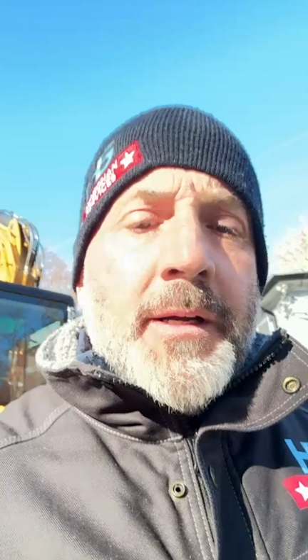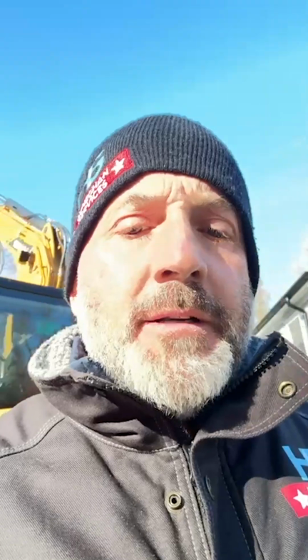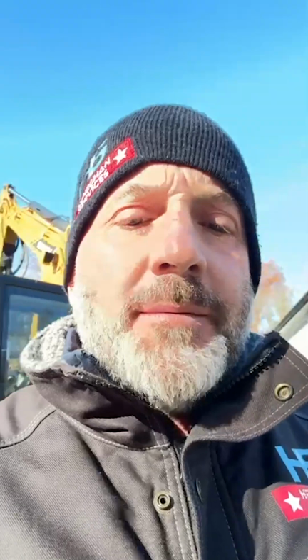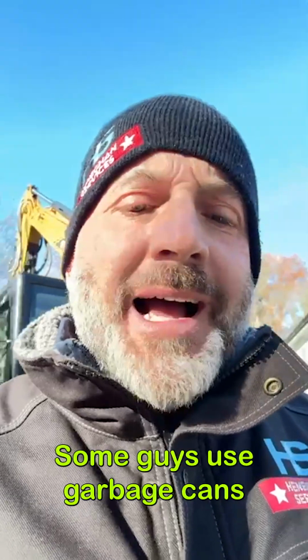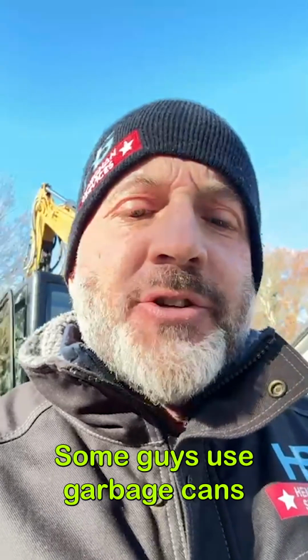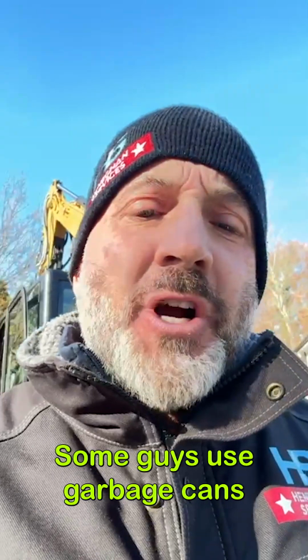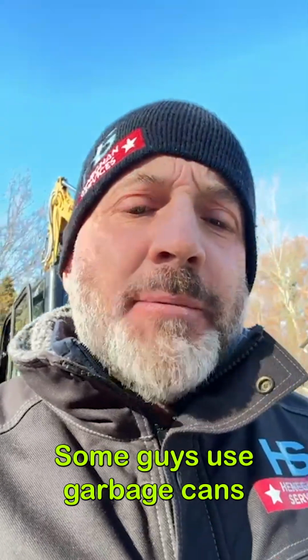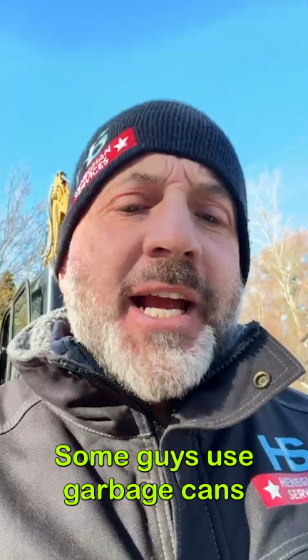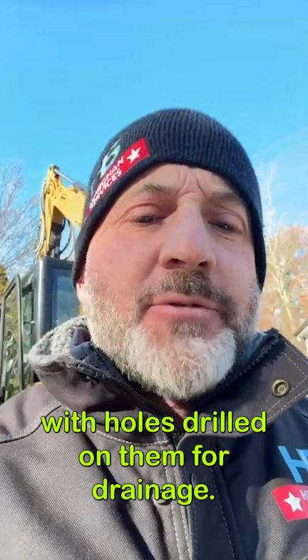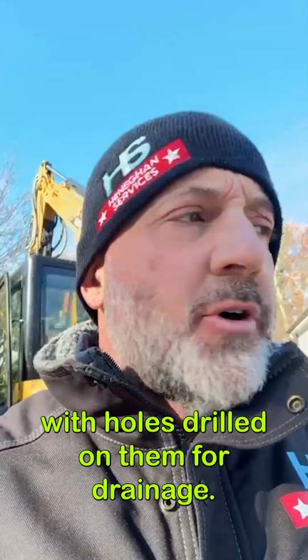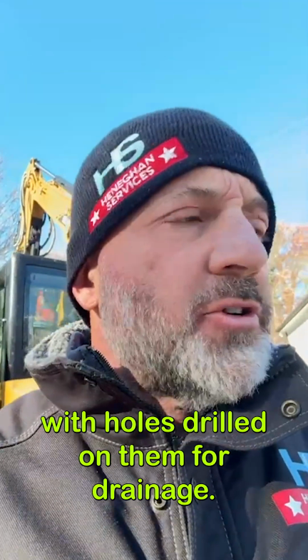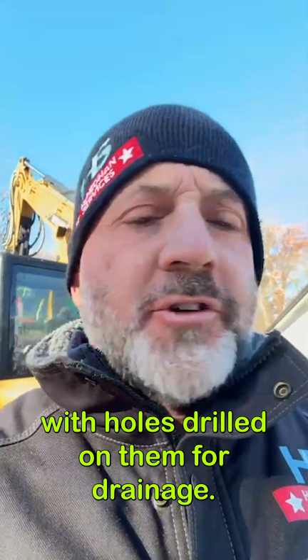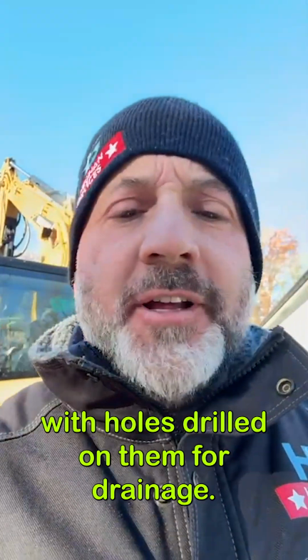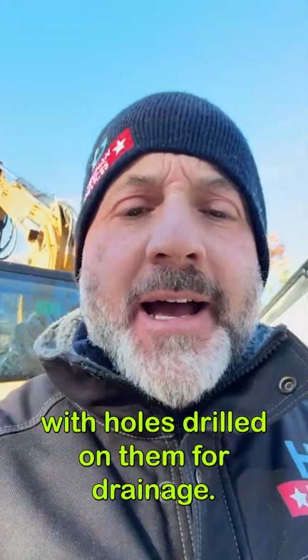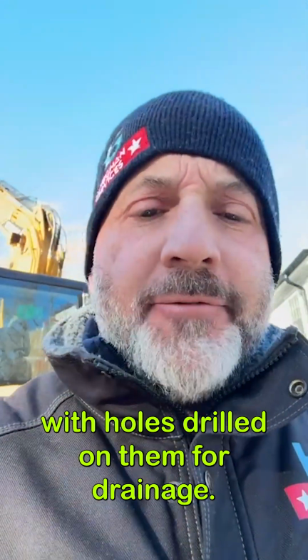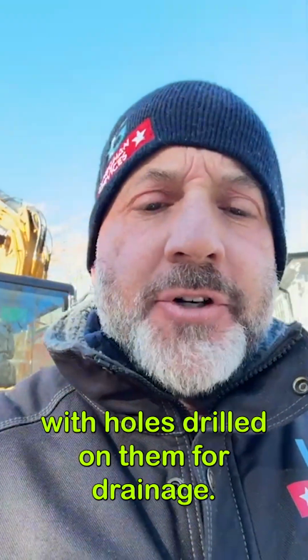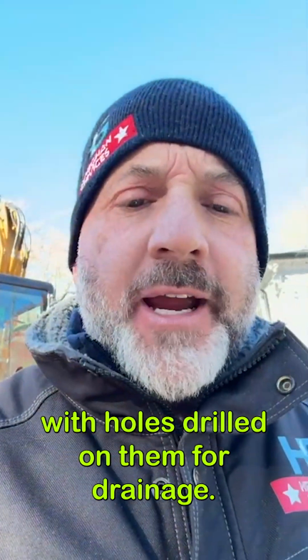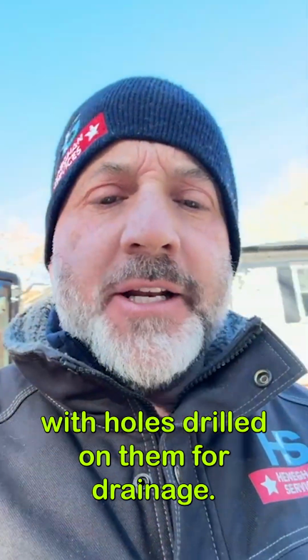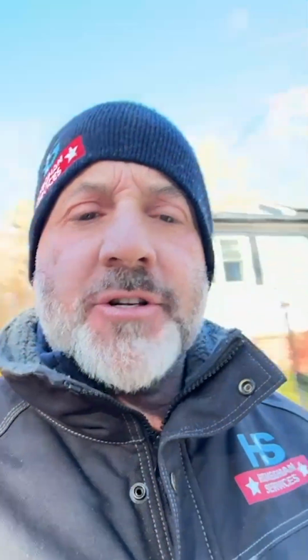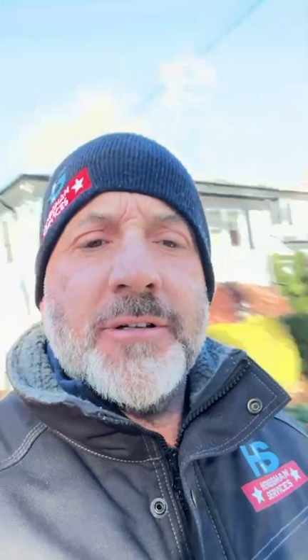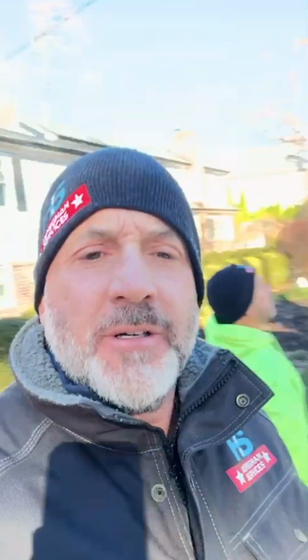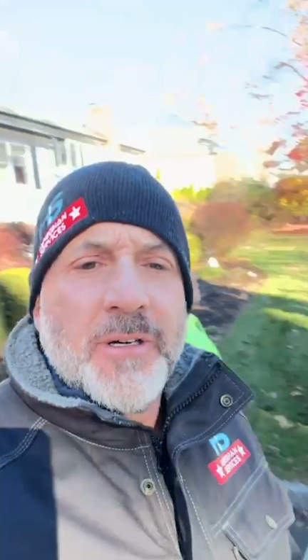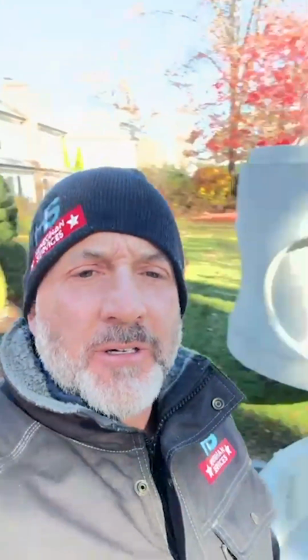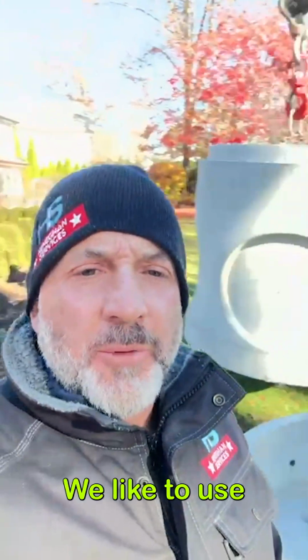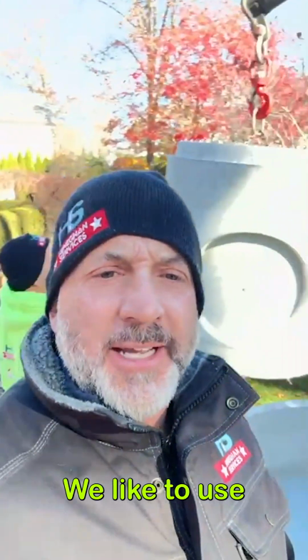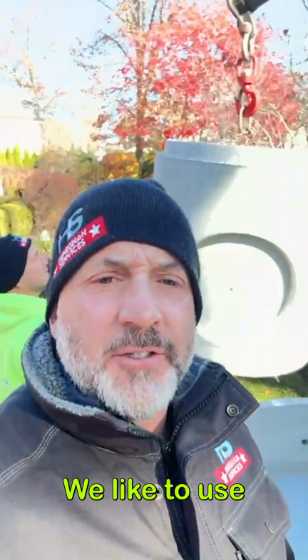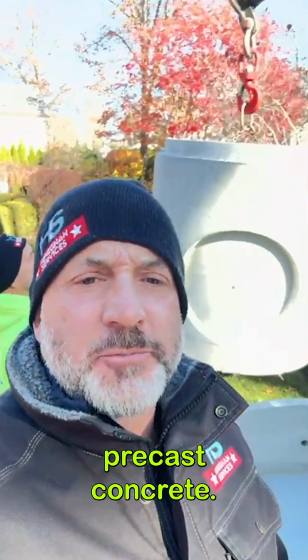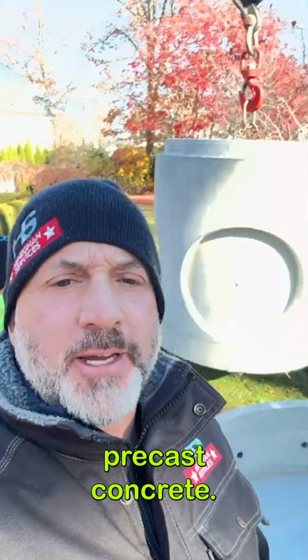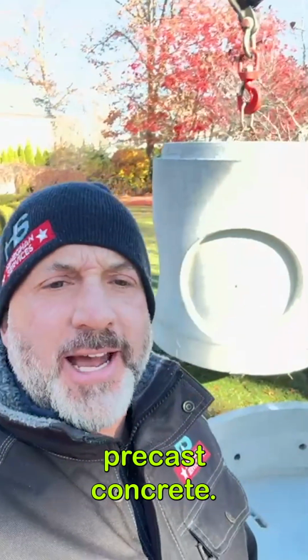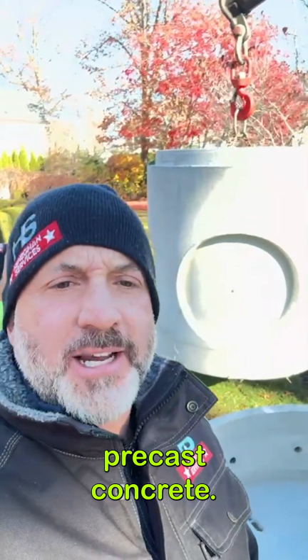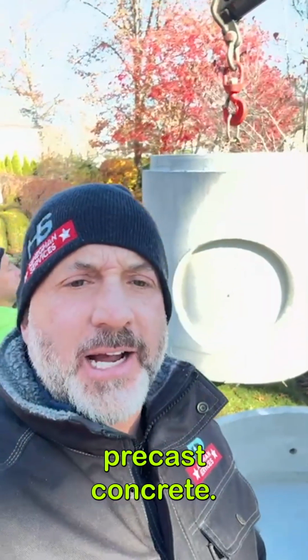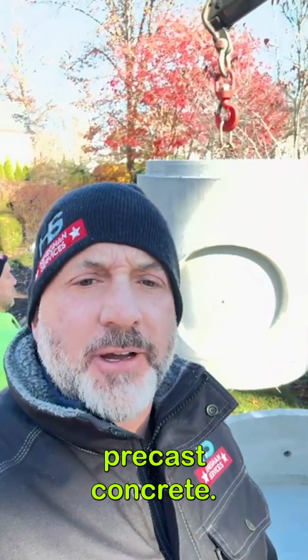Some guys use garbage cans with holes drilled in them for drainage. We like to use precast concrete.